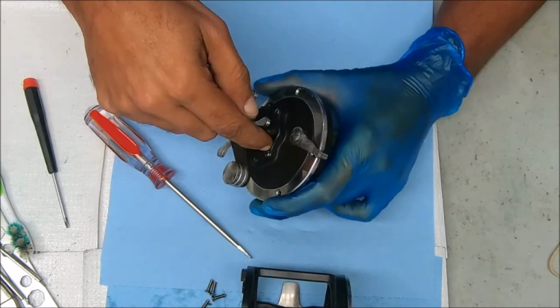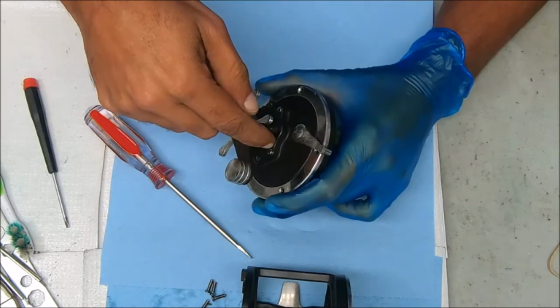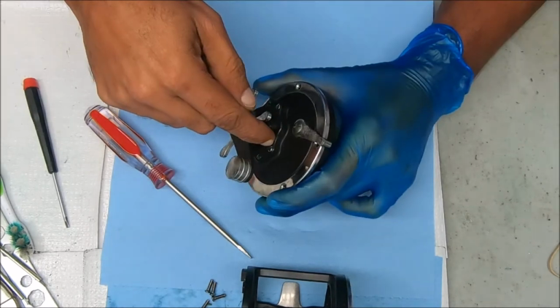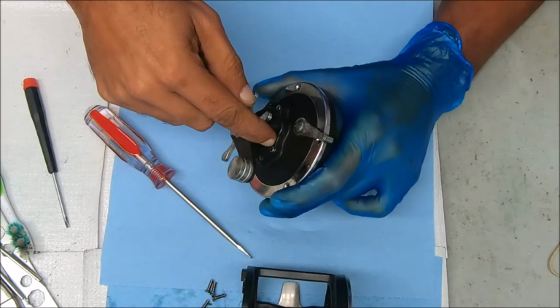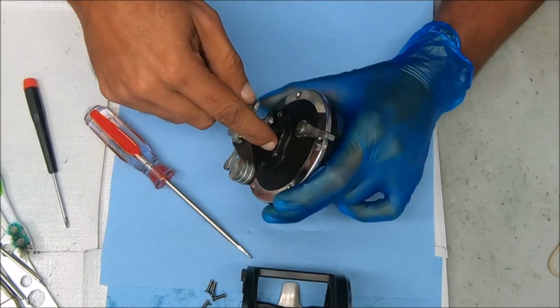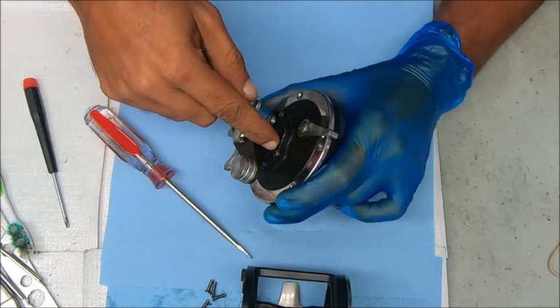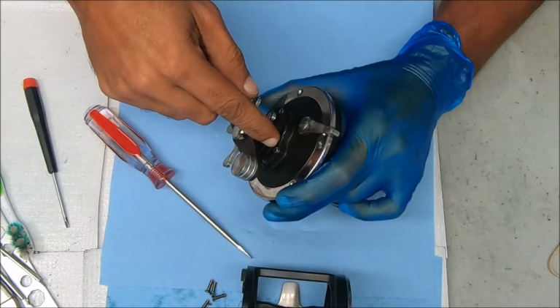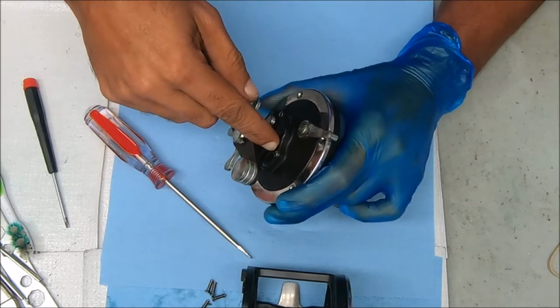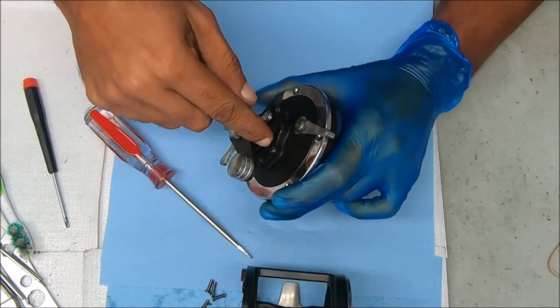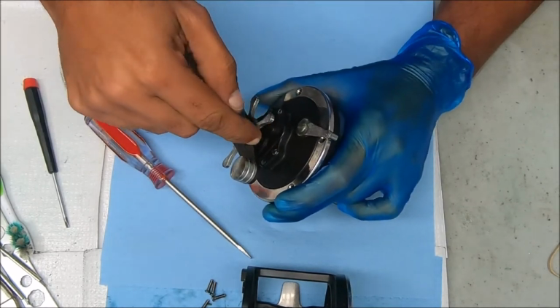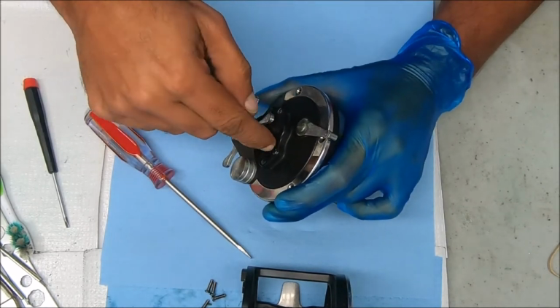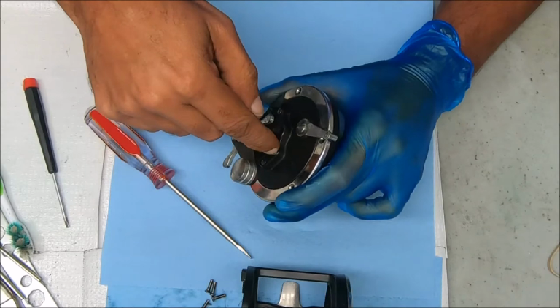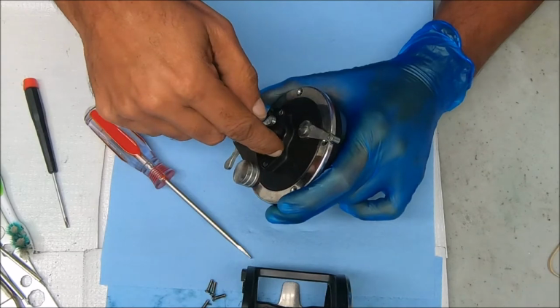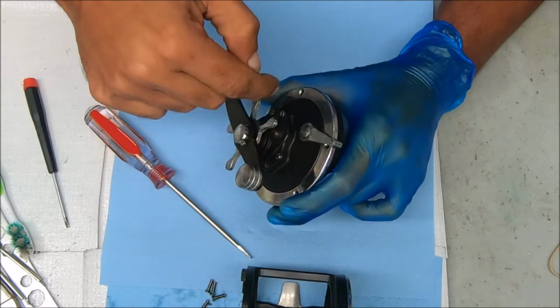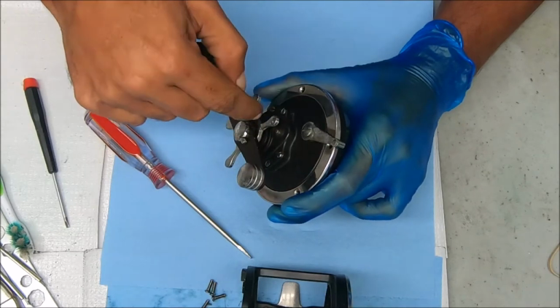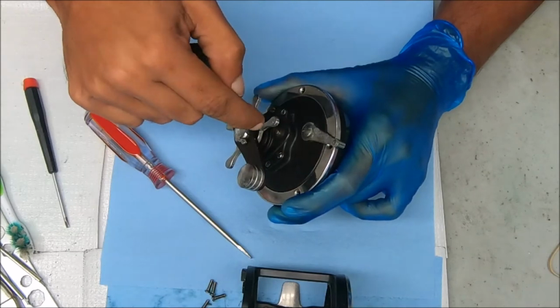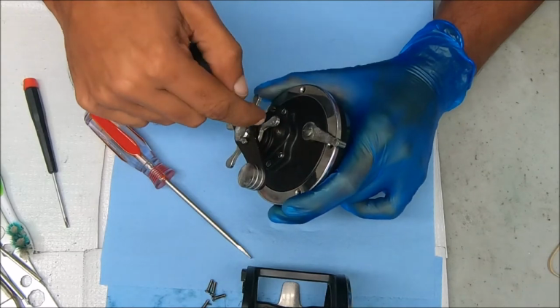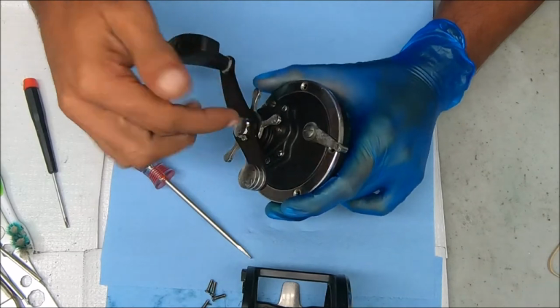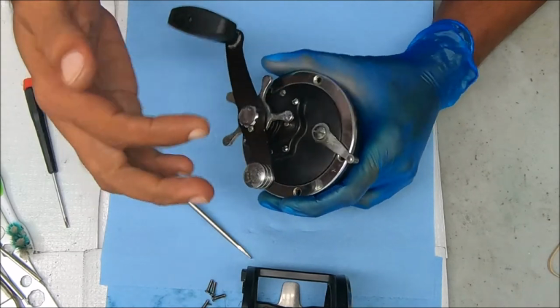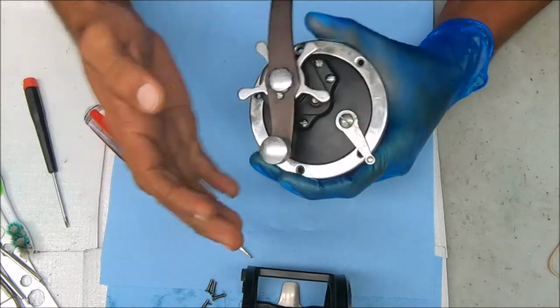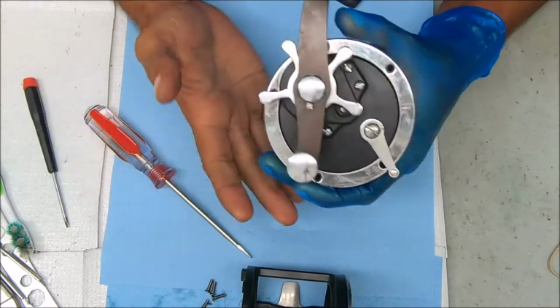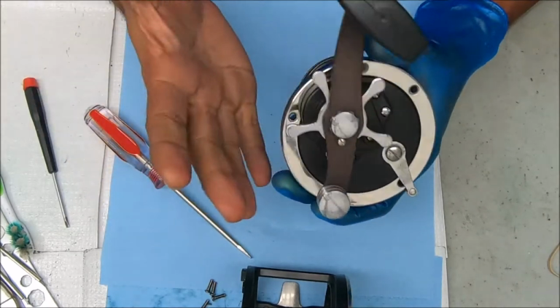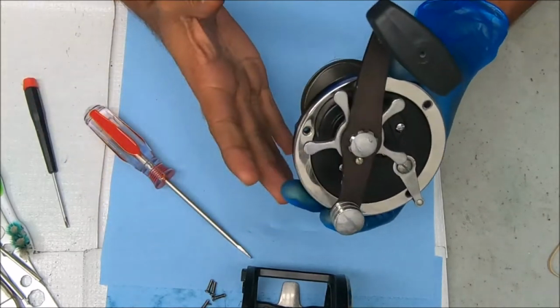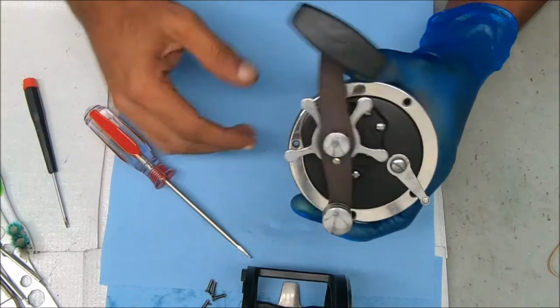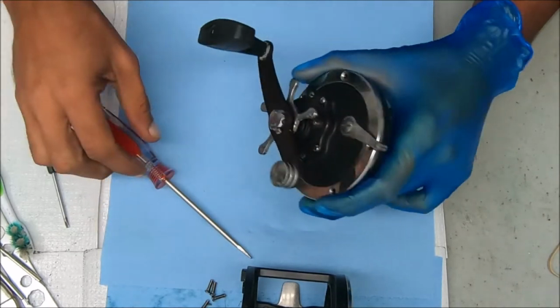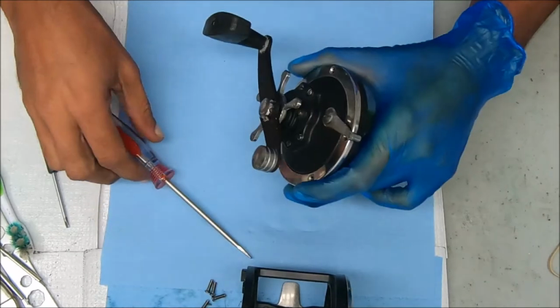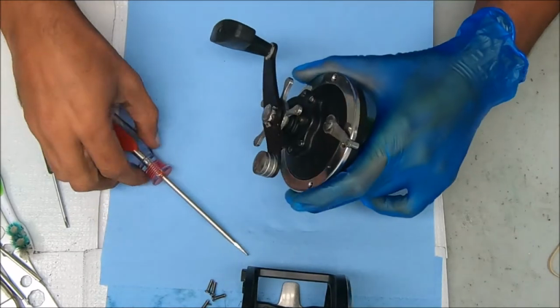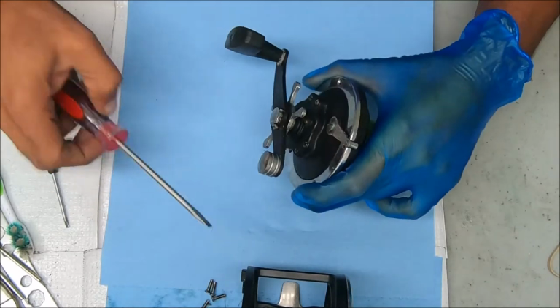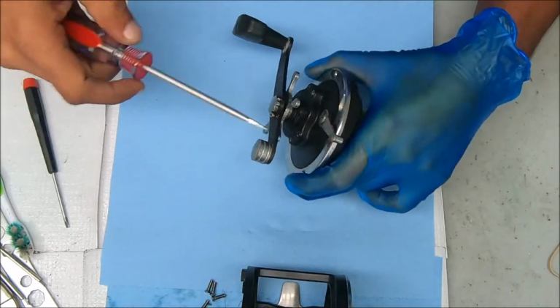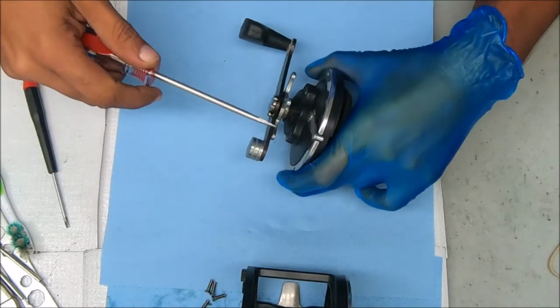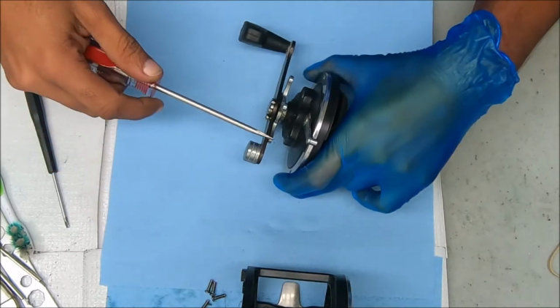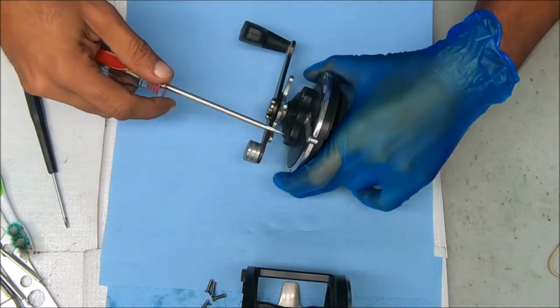So at this point what I'll do now is undo those four bridge screws and pull that assembly out, and then see if we can get it that way.